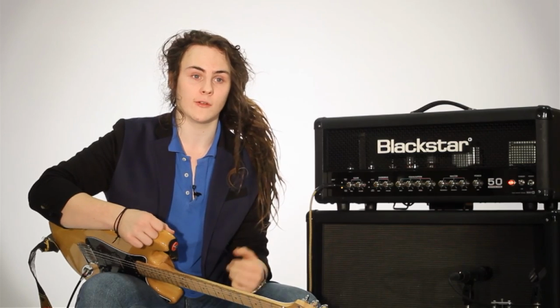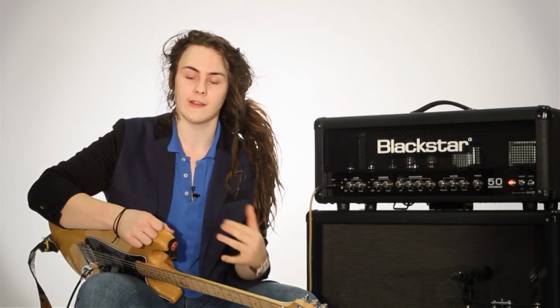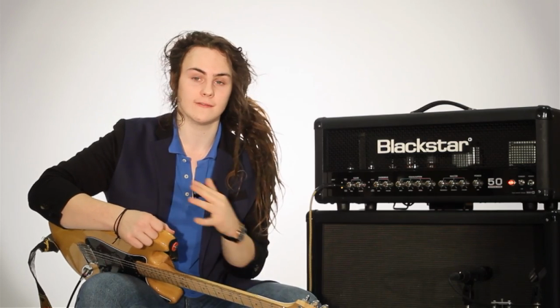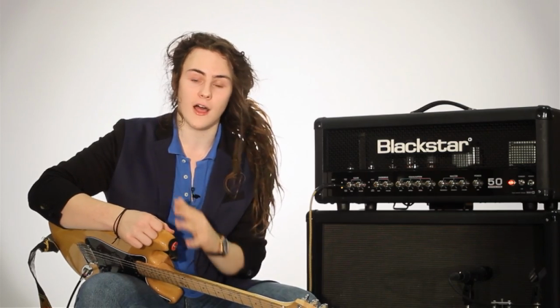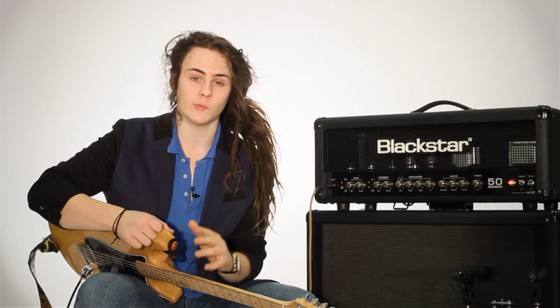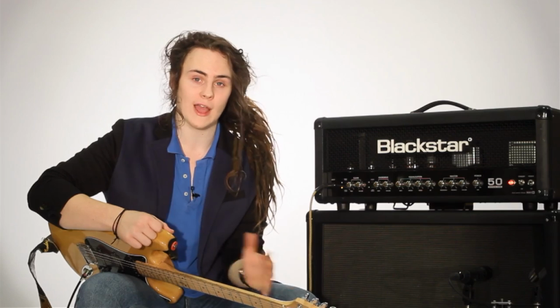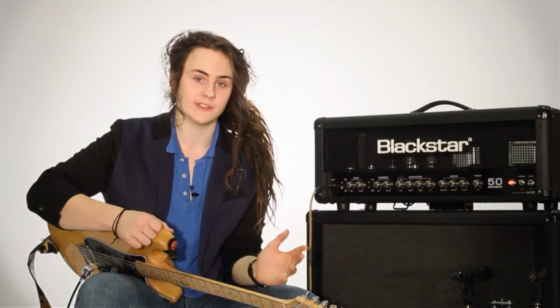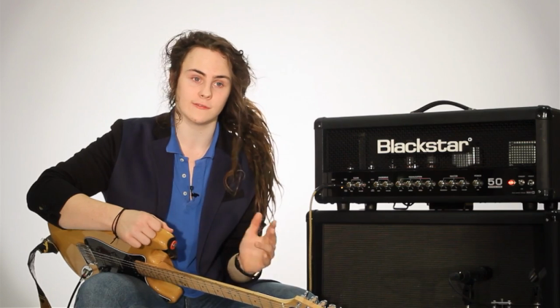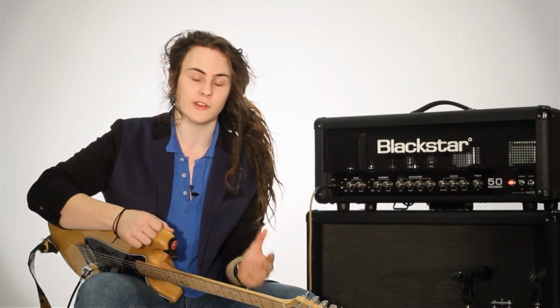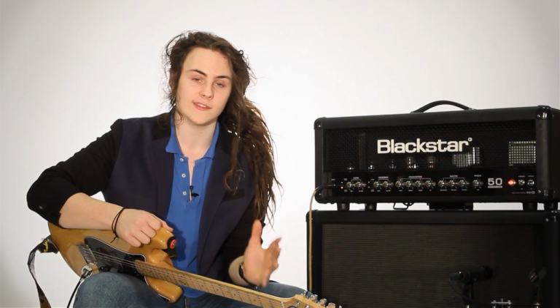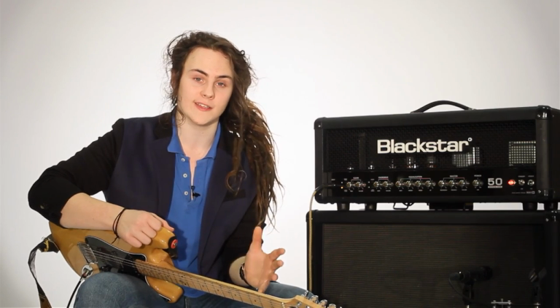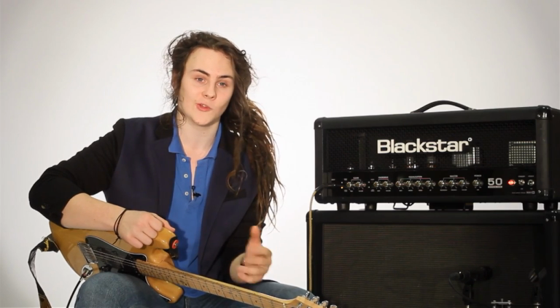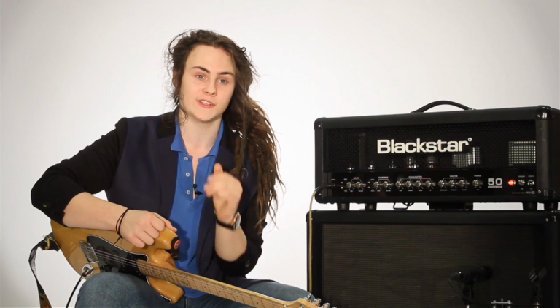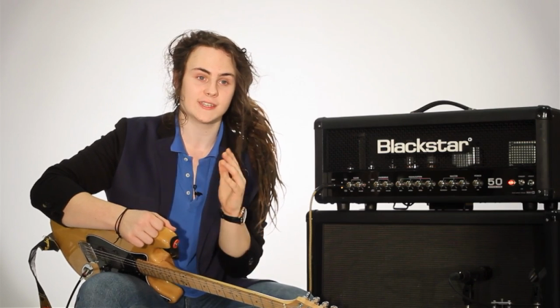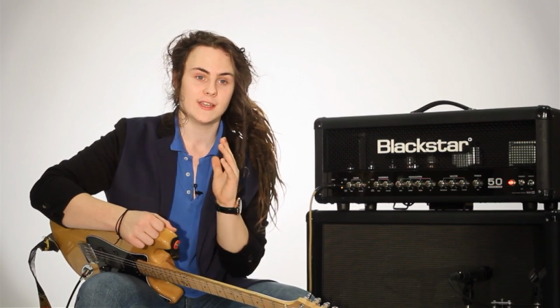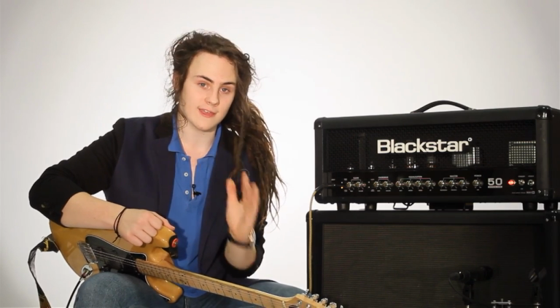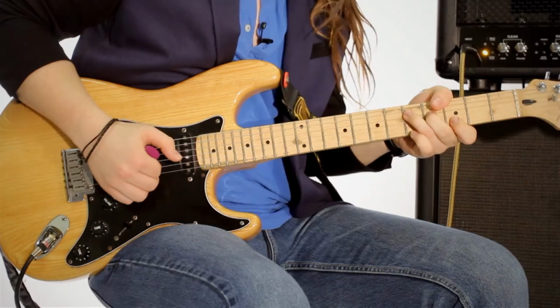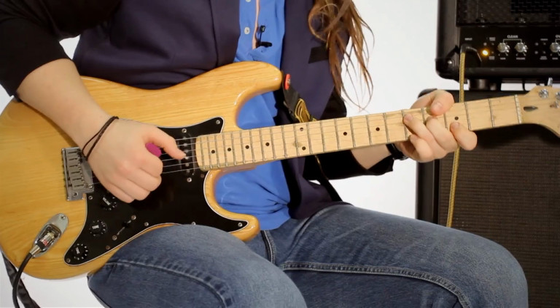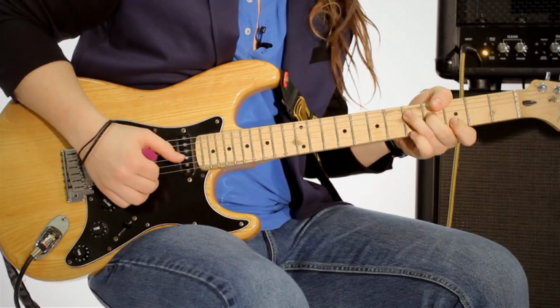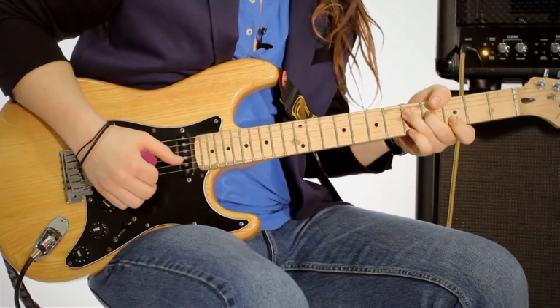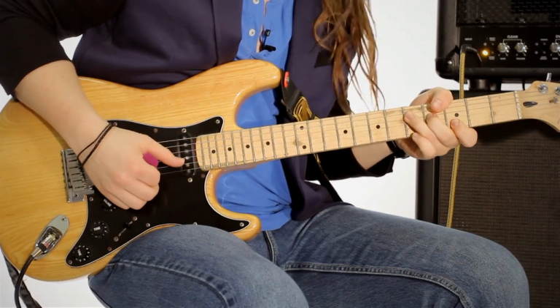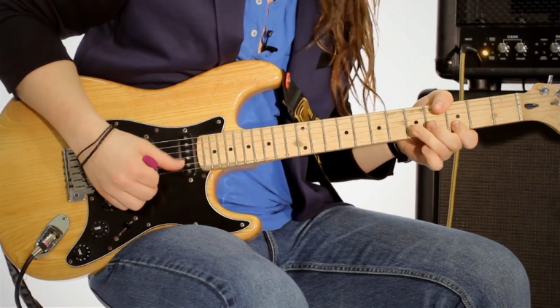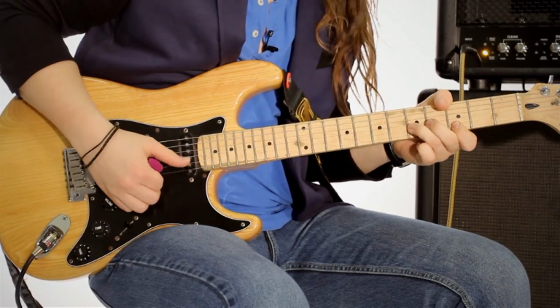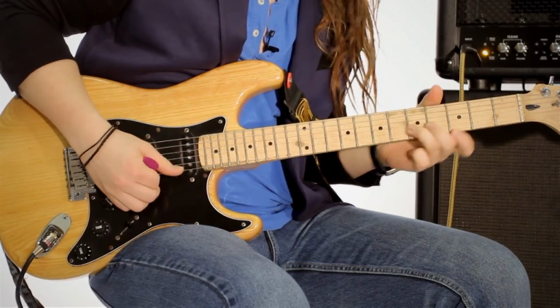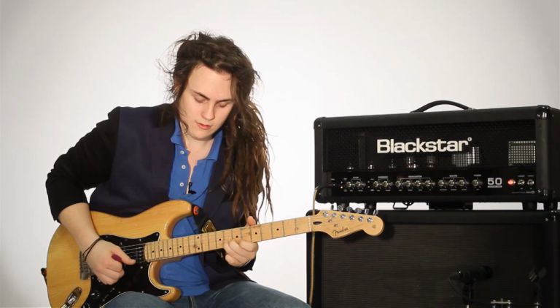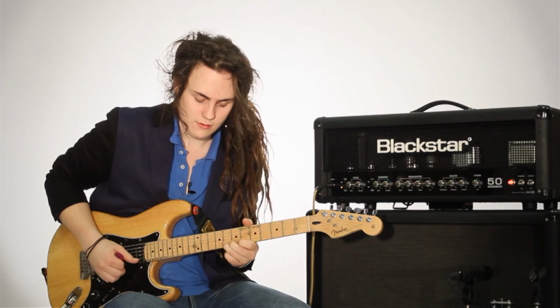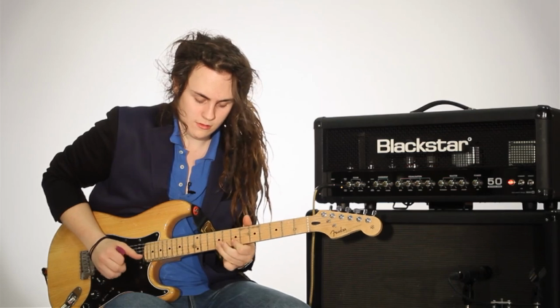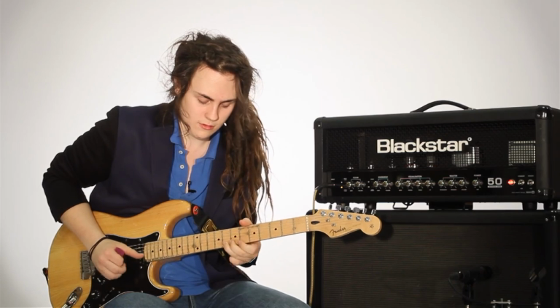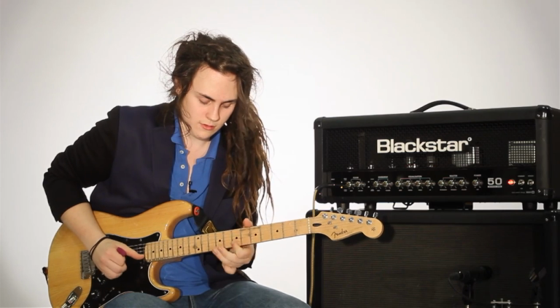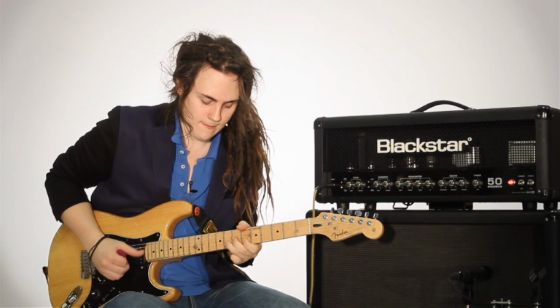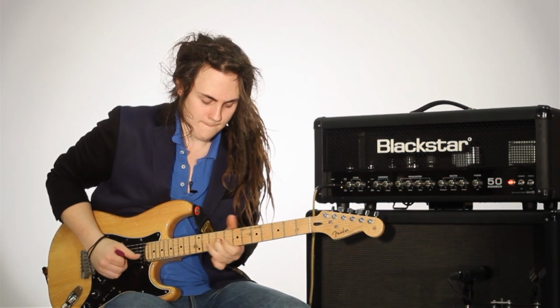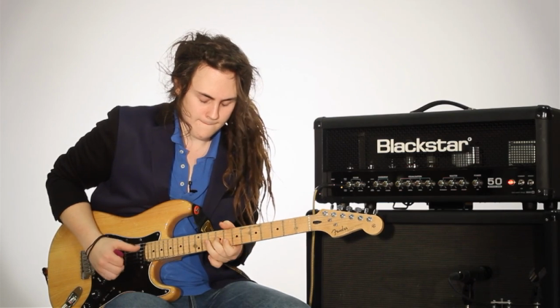They don't sound harsh or brash, they're not in your face at all. They're there beautifully — you can hear them — and what more can you need from an amp in a live situation really.